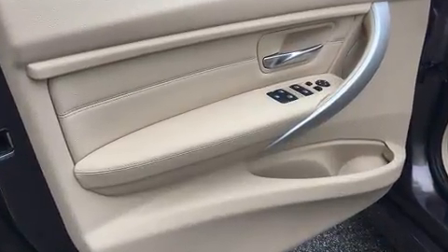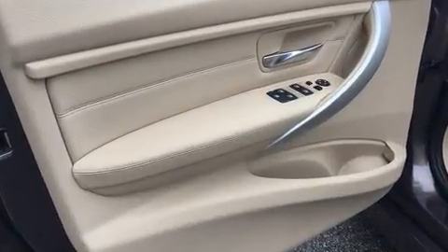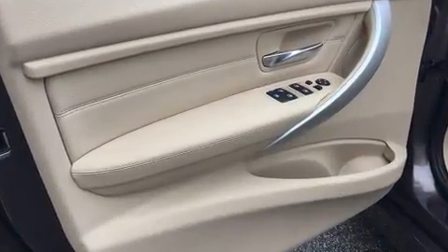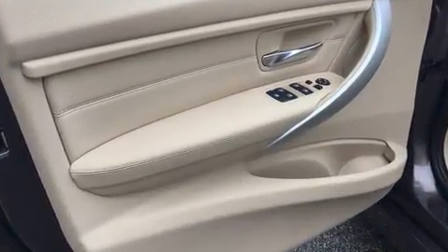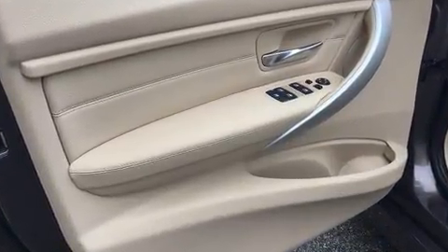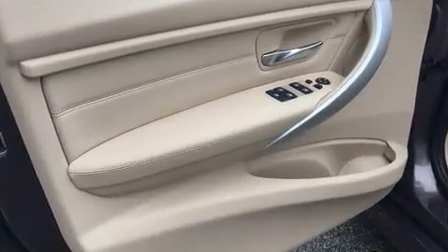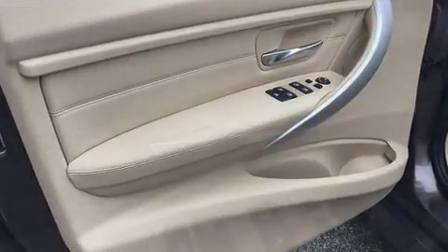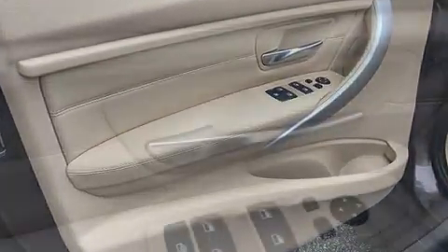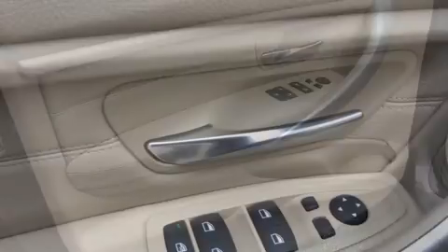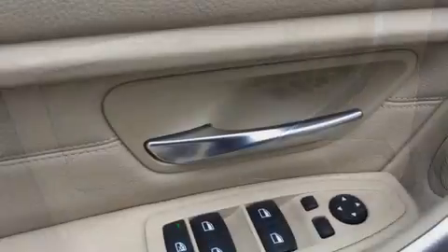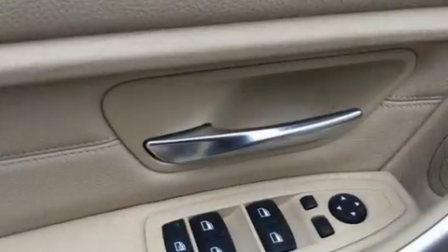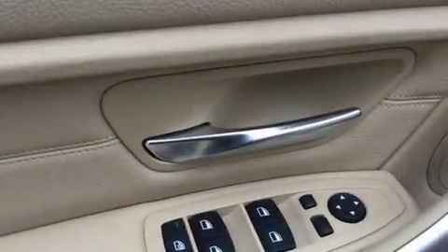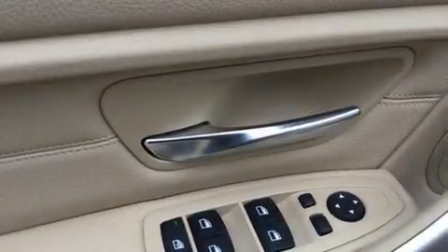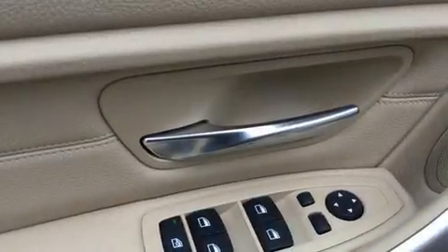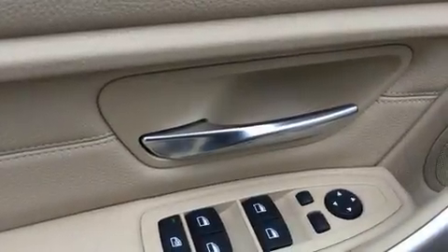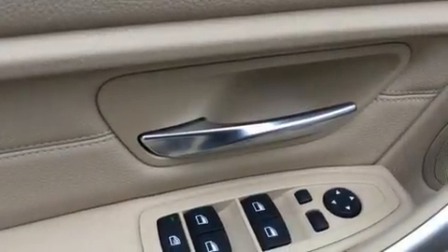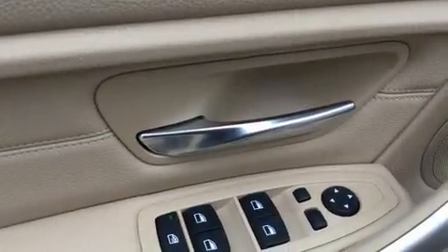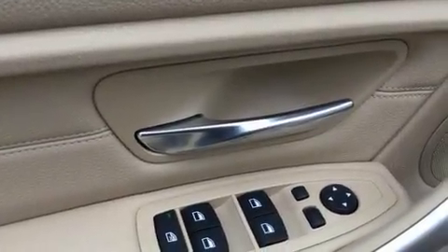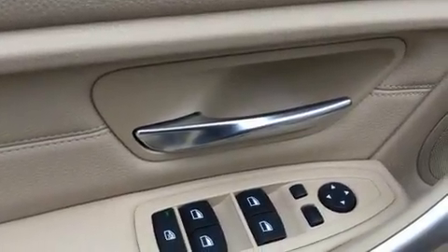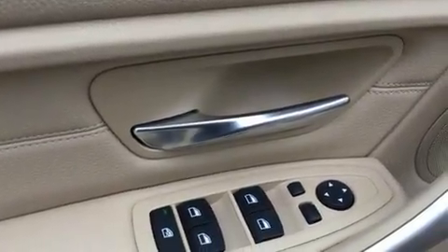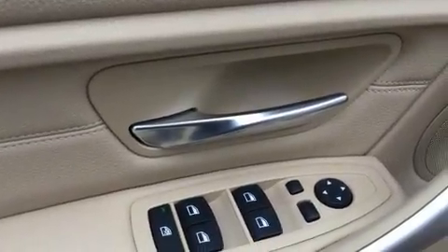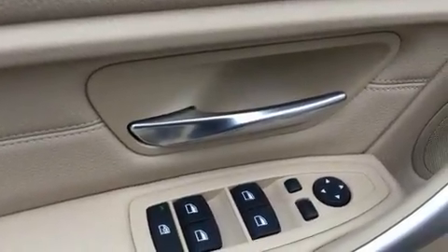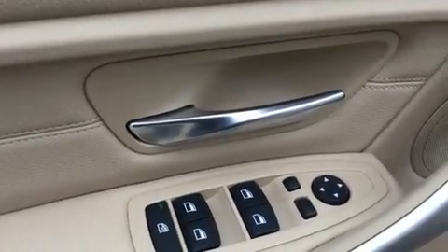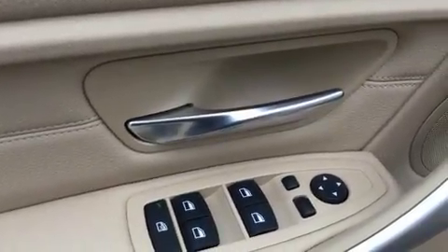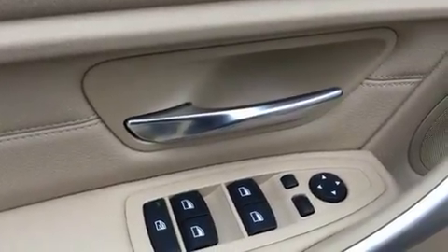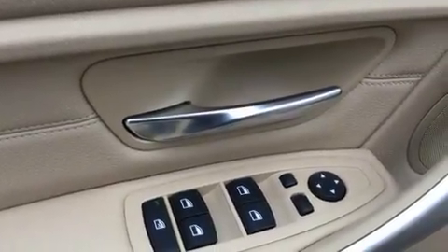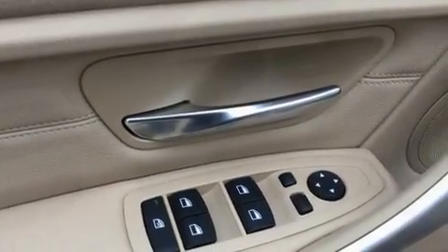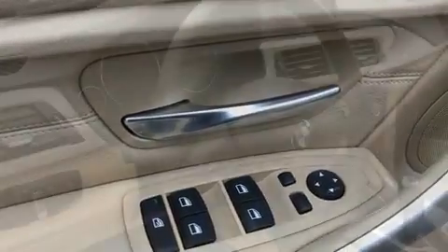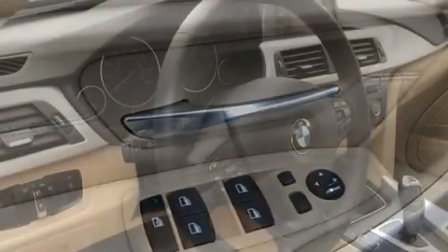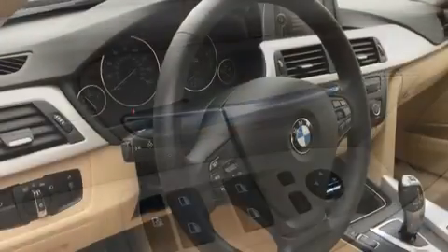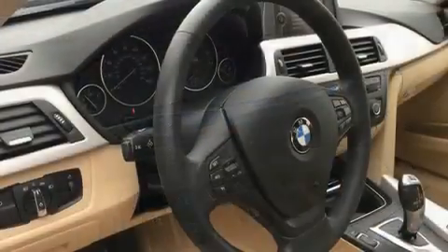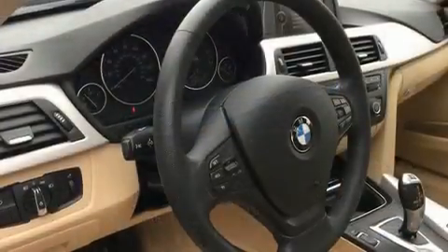Premium sound drives 9 speakers, providing you and your passengers a sensational audio experience.